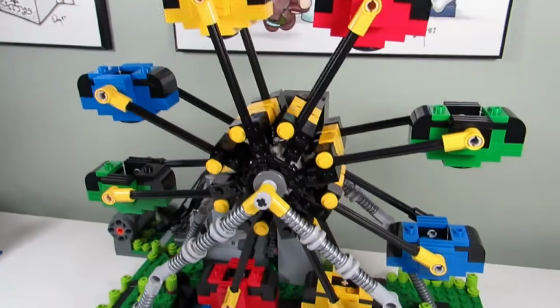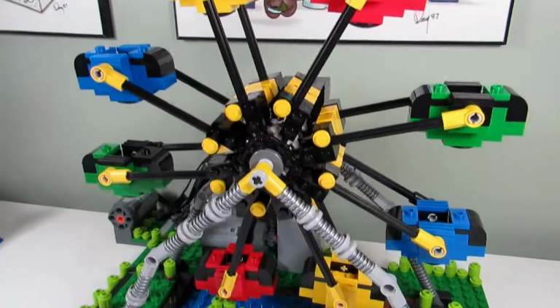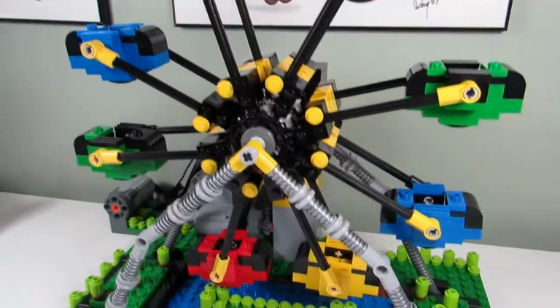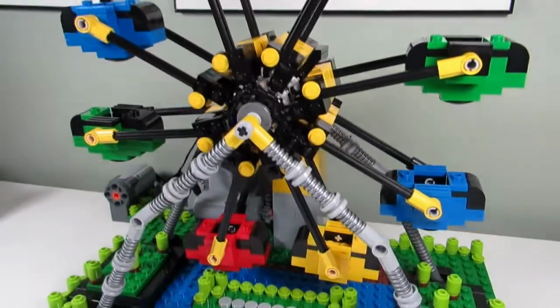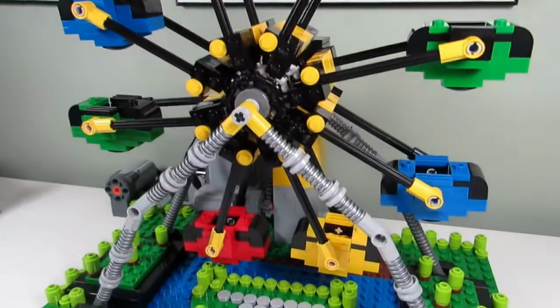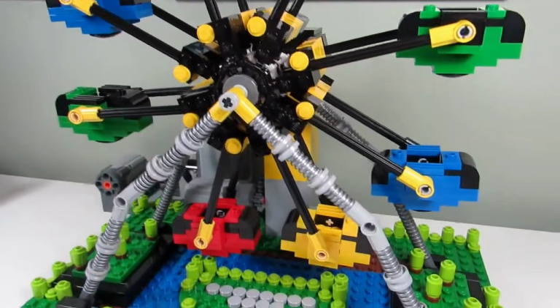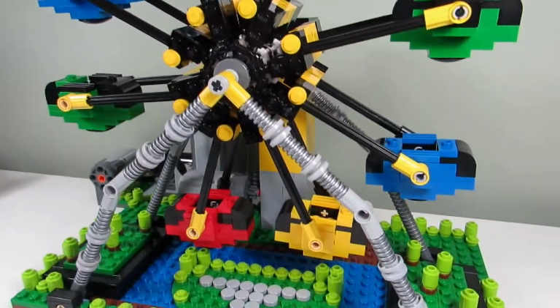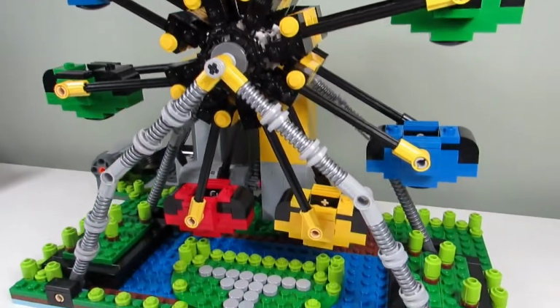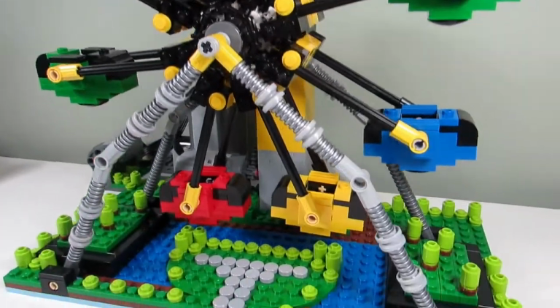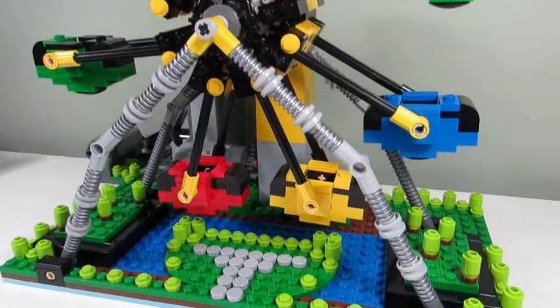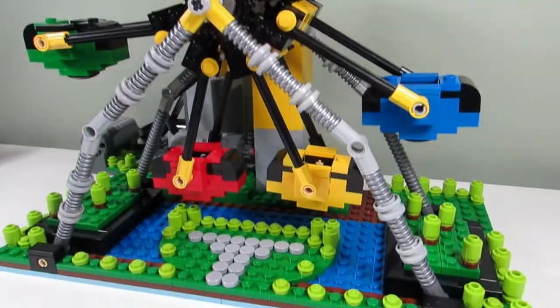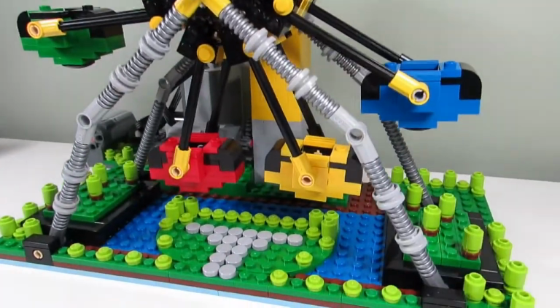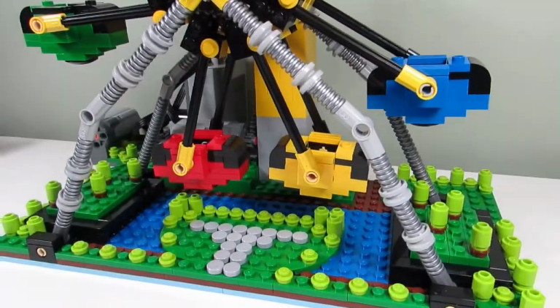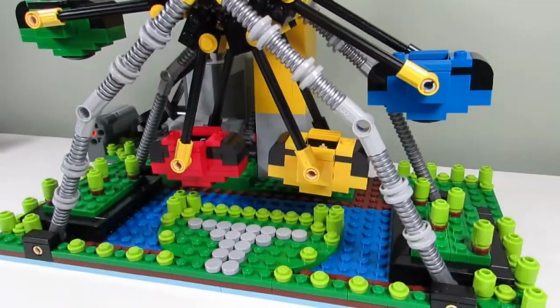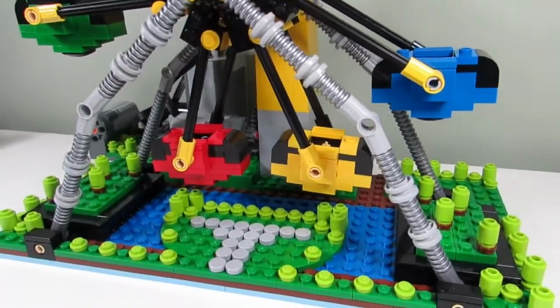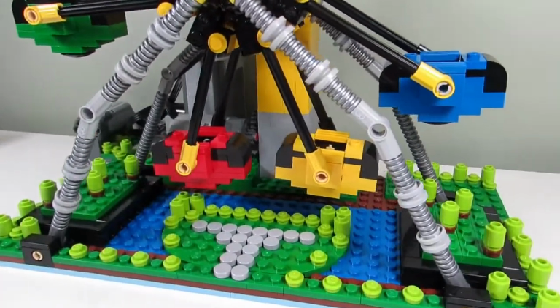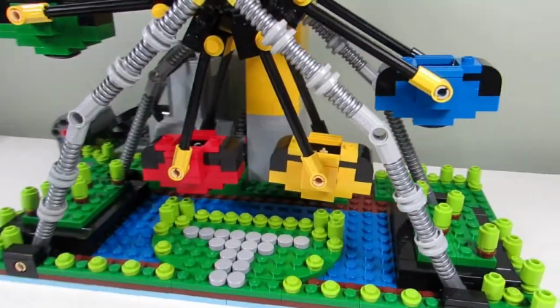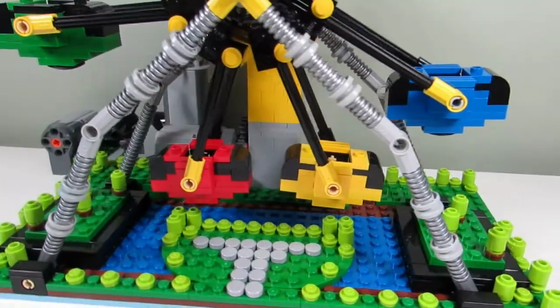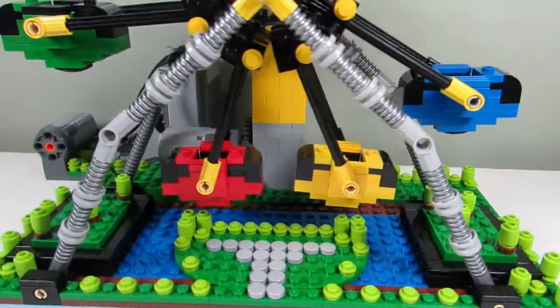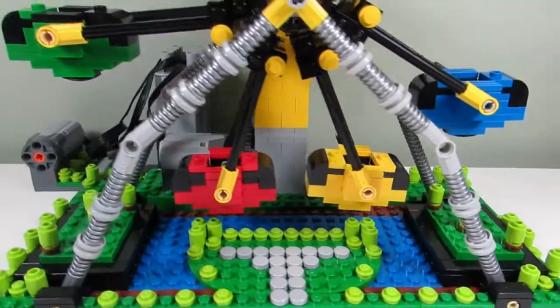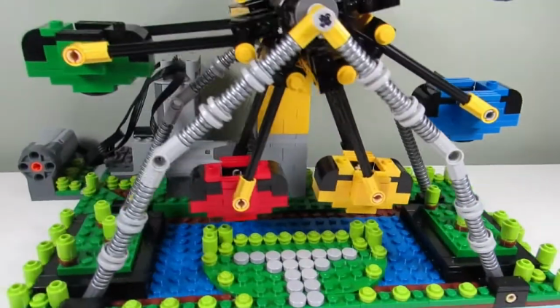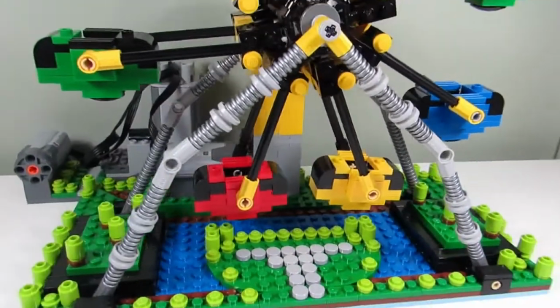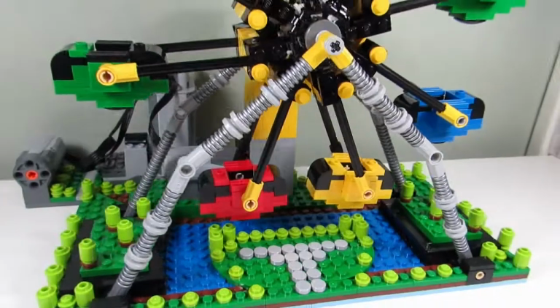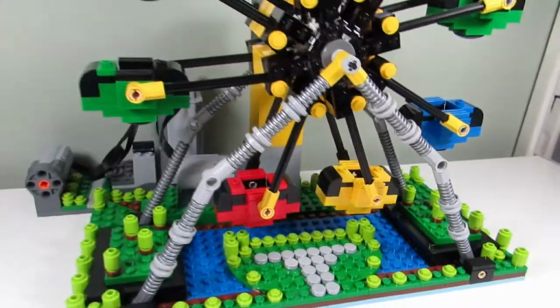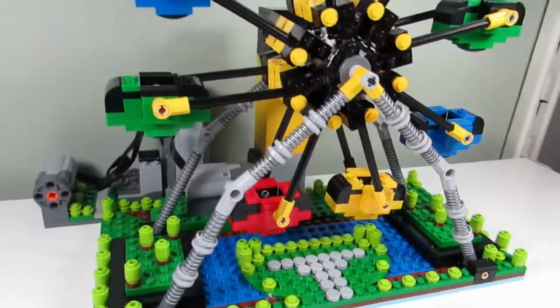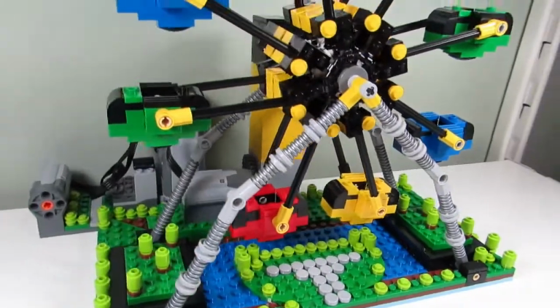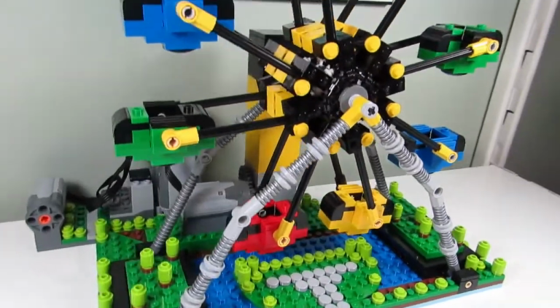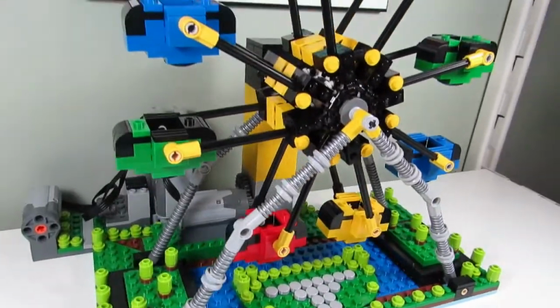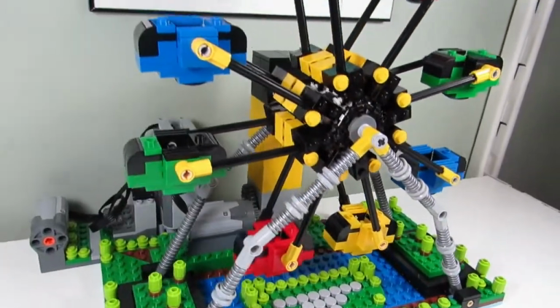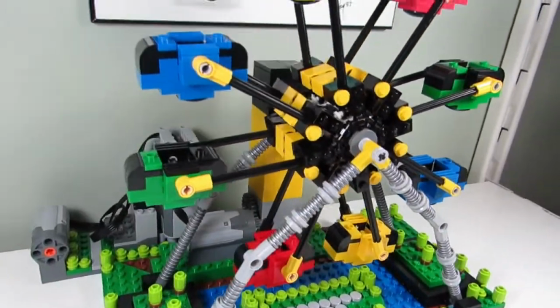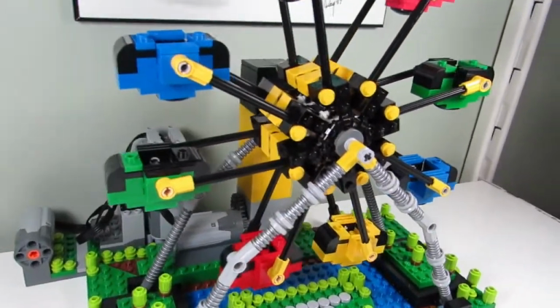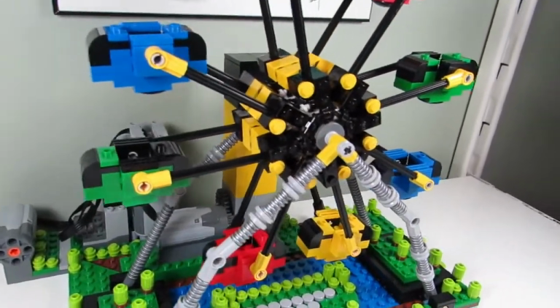I wanted to expand Smalley World so I made a new ride, and this is what I came up with — it is a ferris wheel.